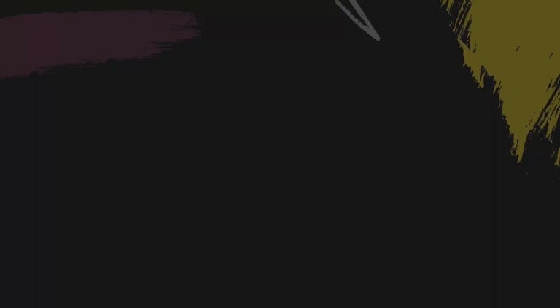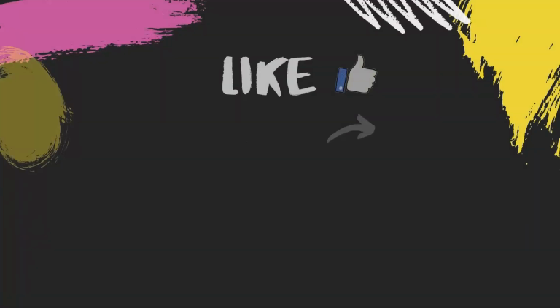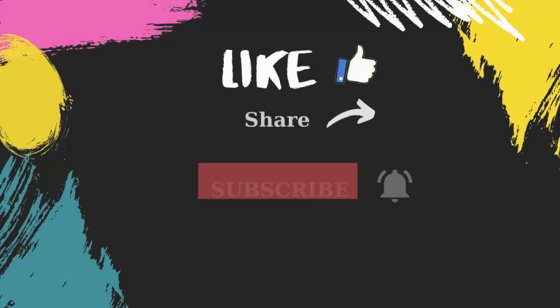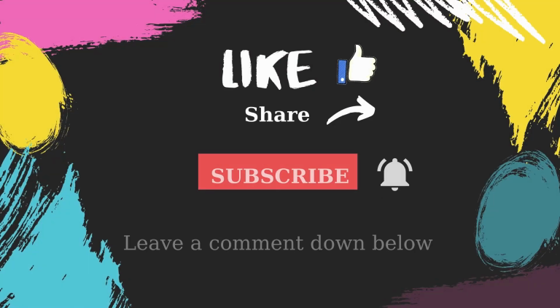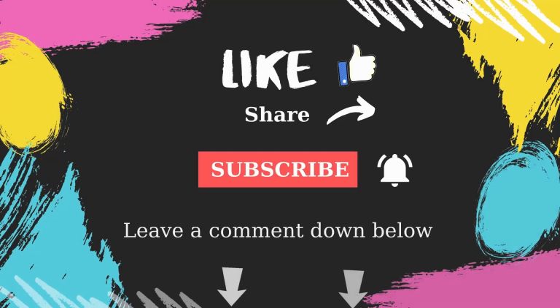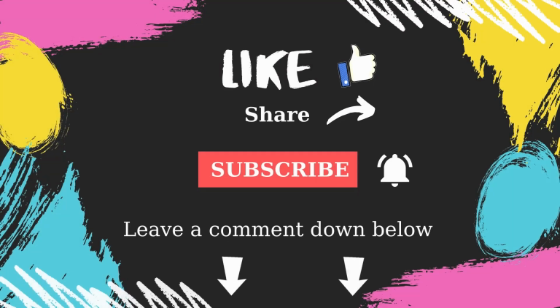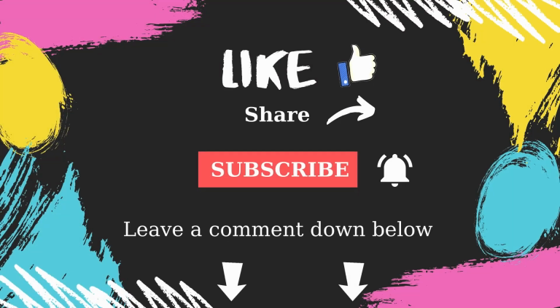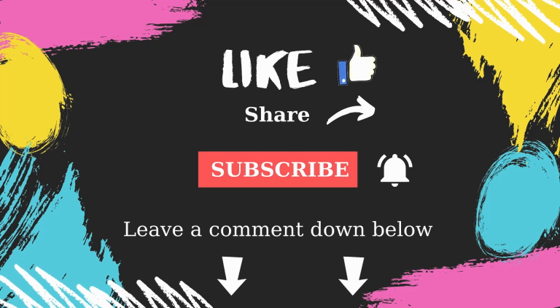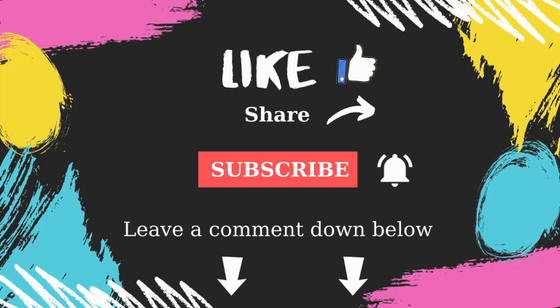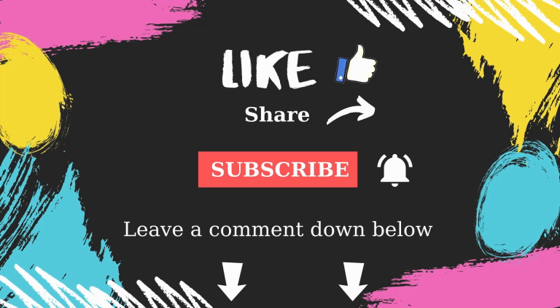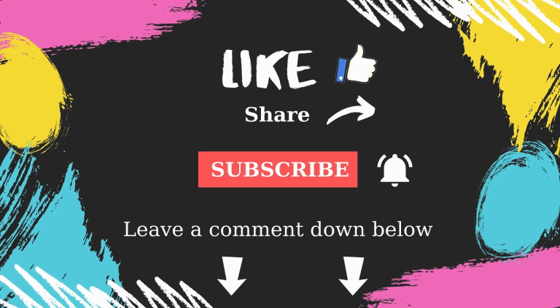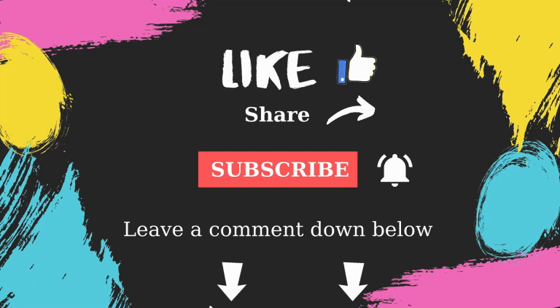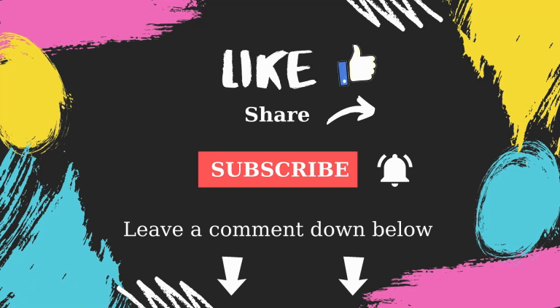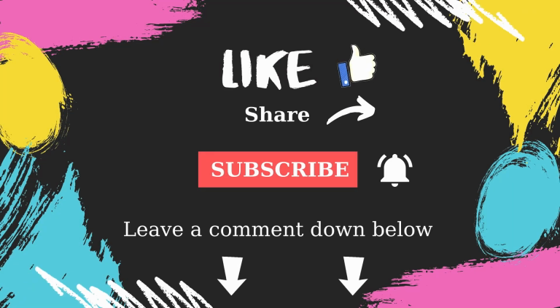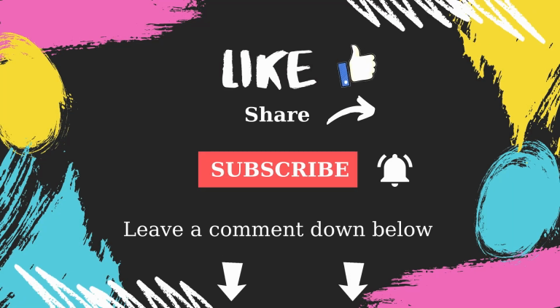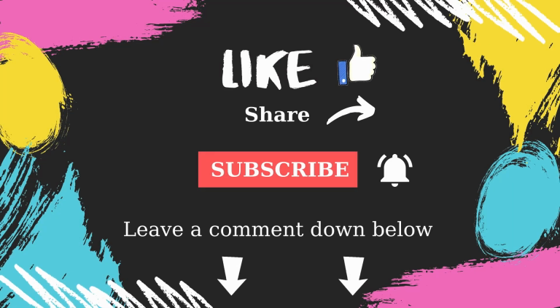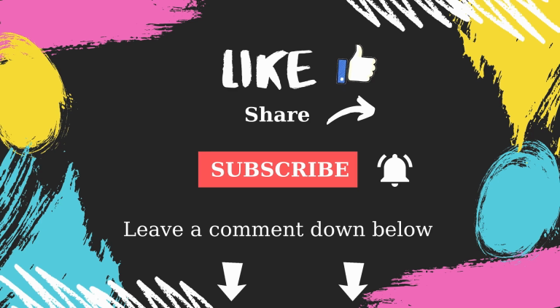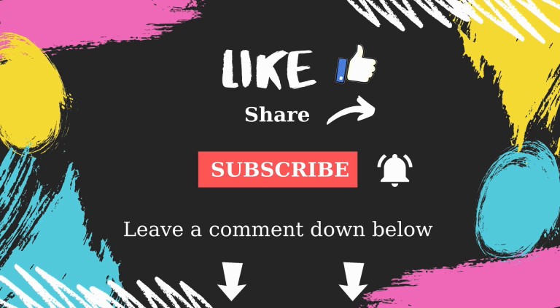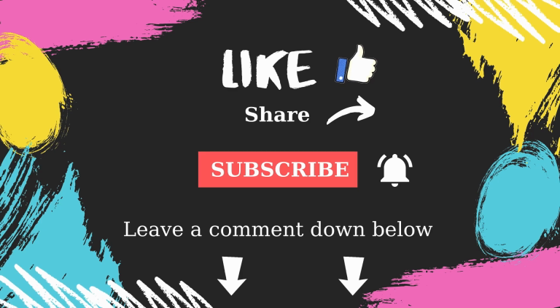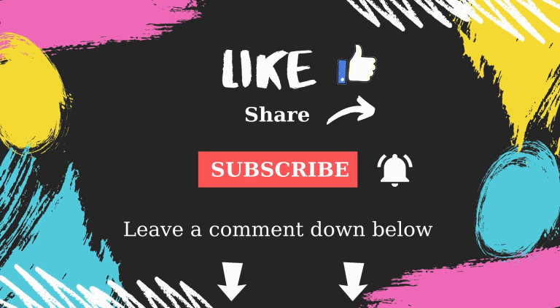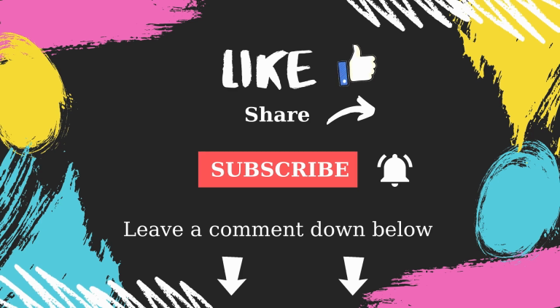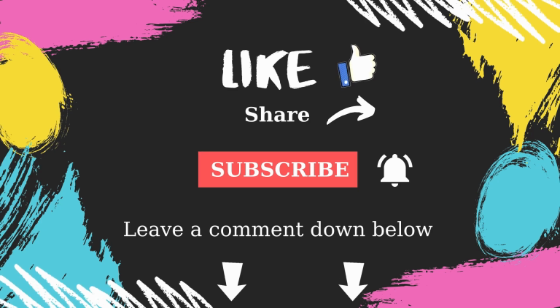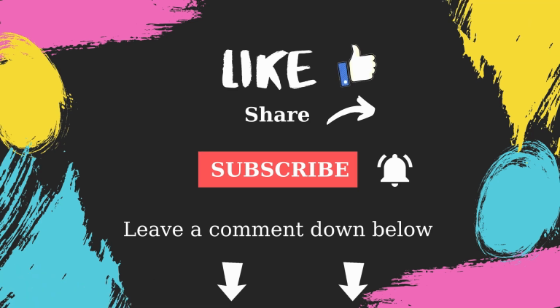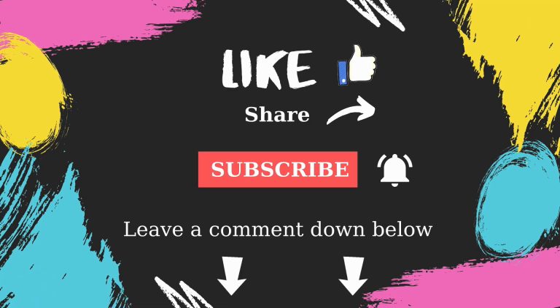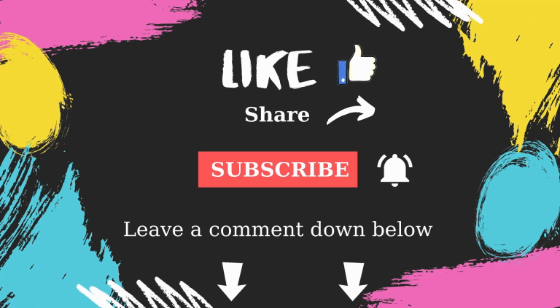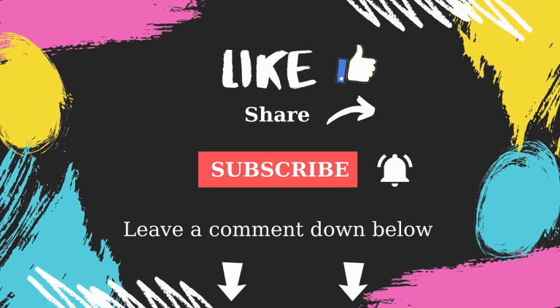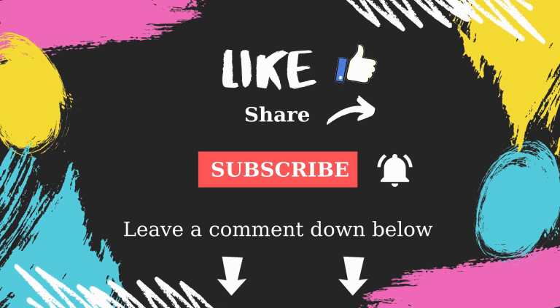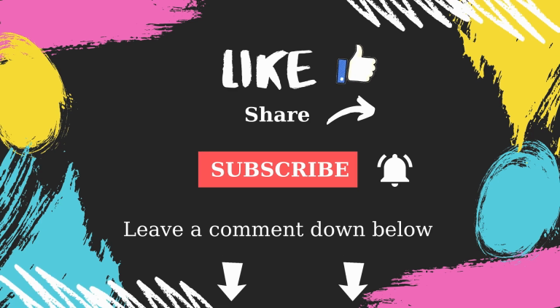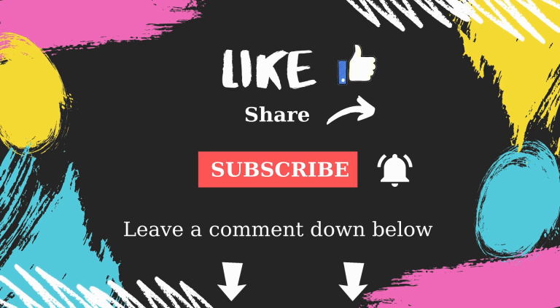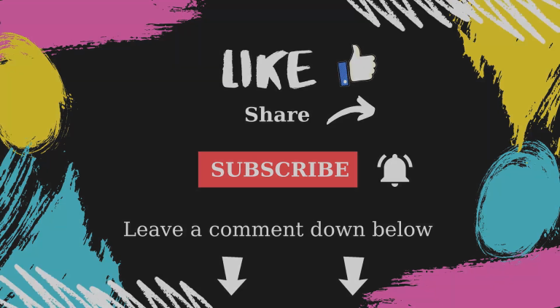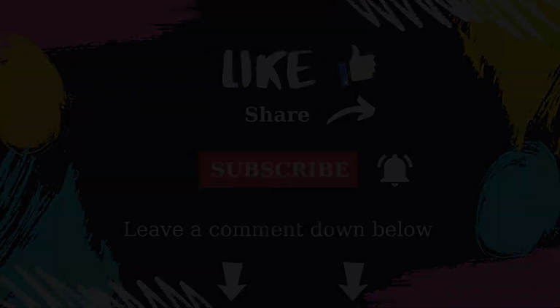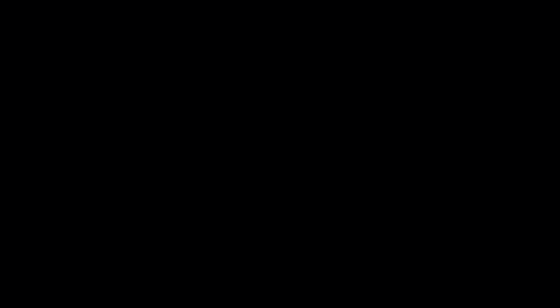If you like the video, please click on the like button, write a comment, and subscribe to the channel. Thank you so much.